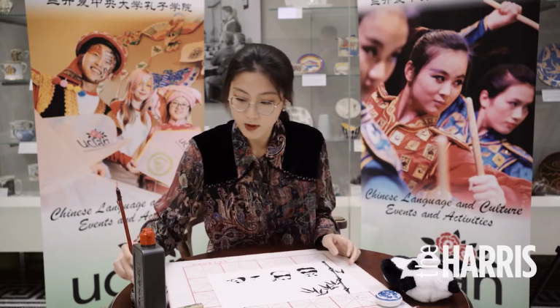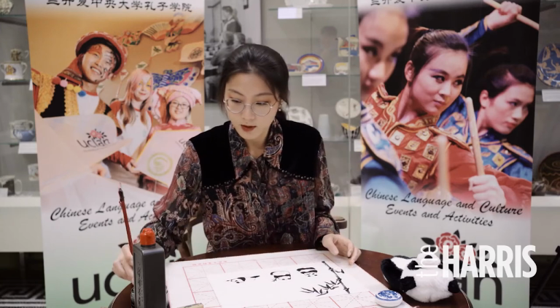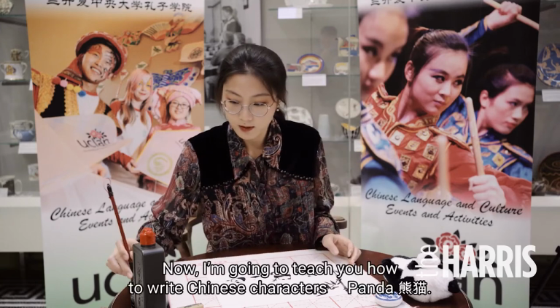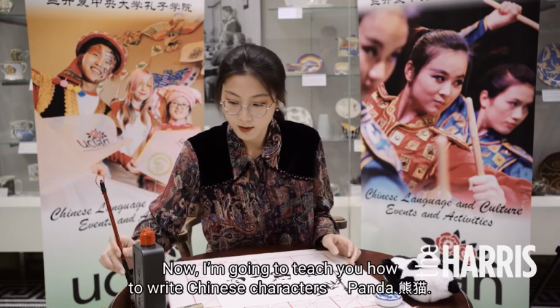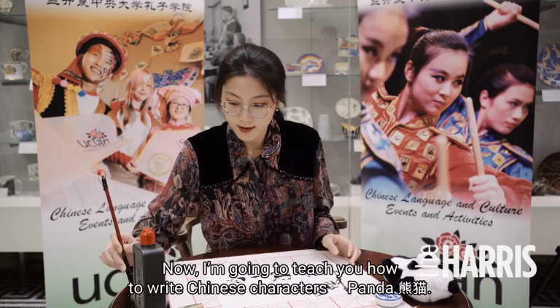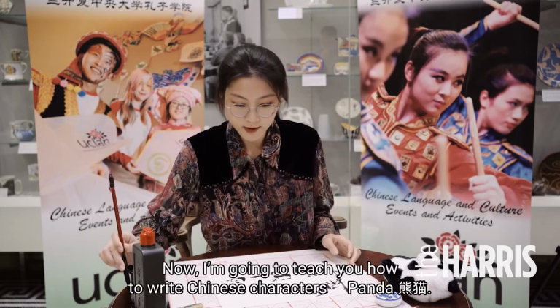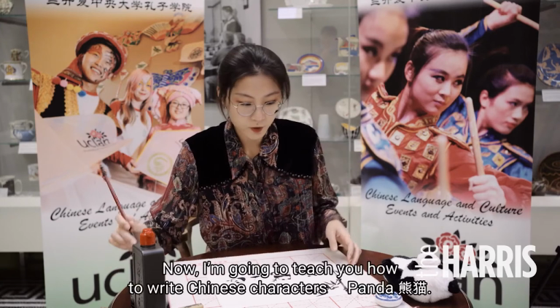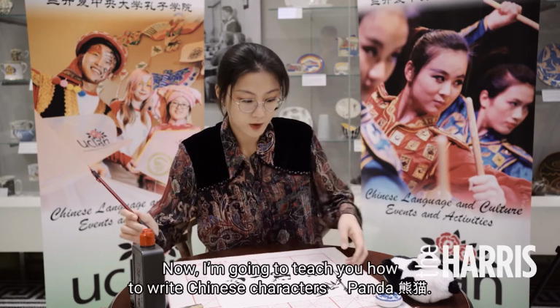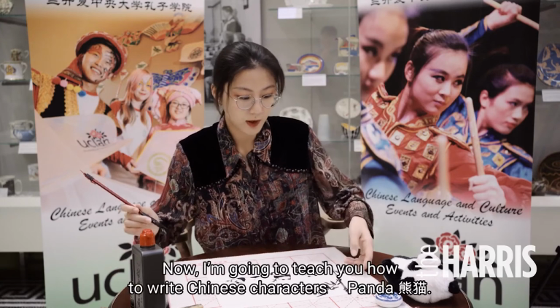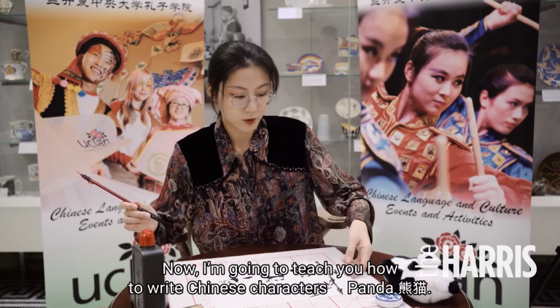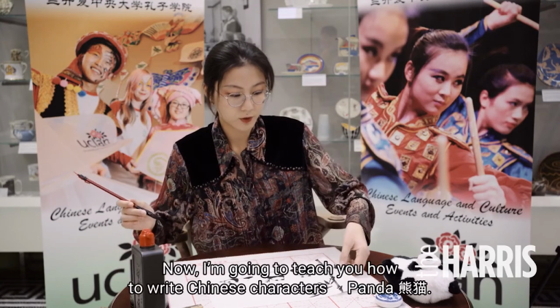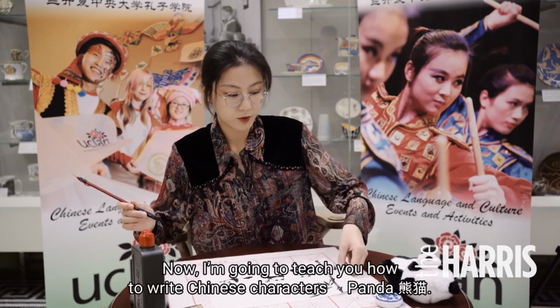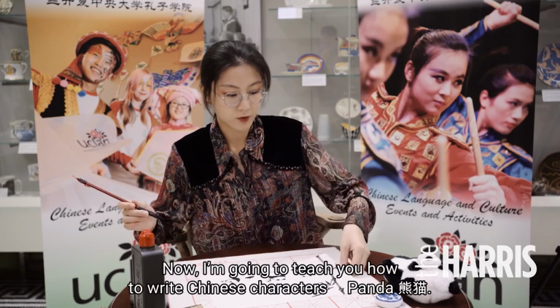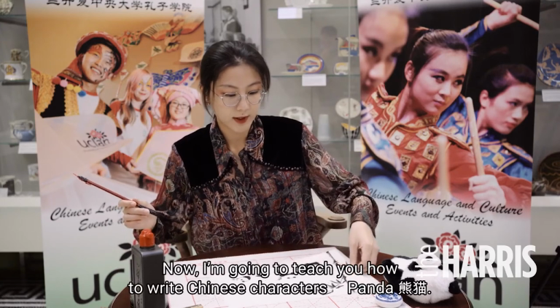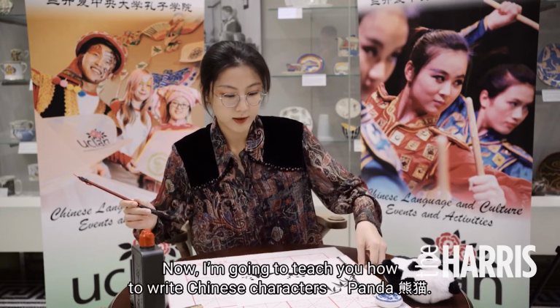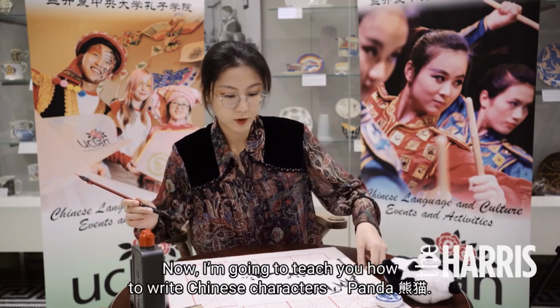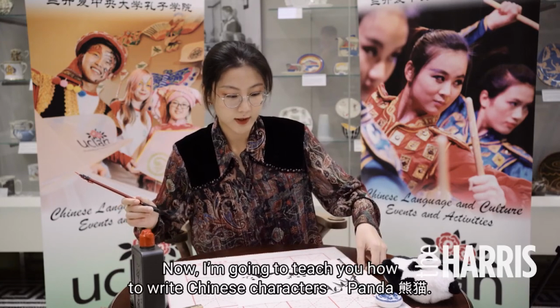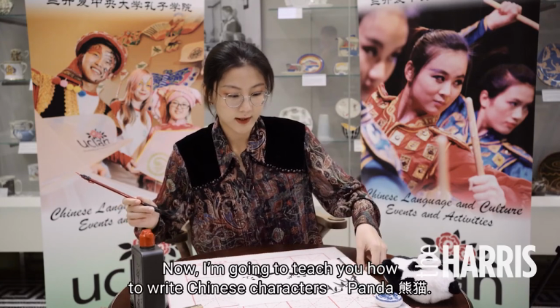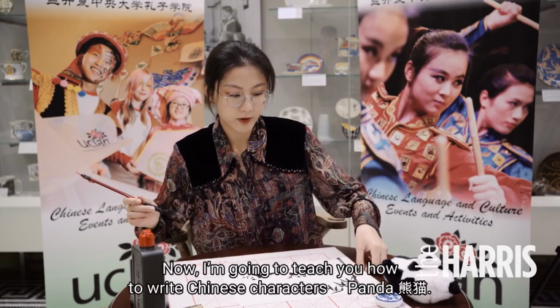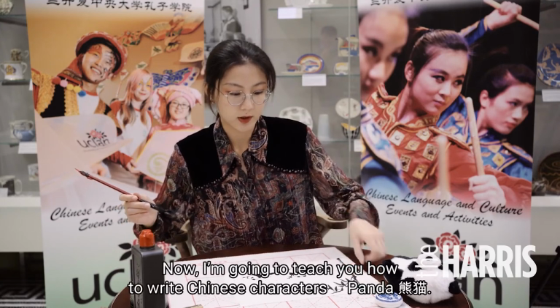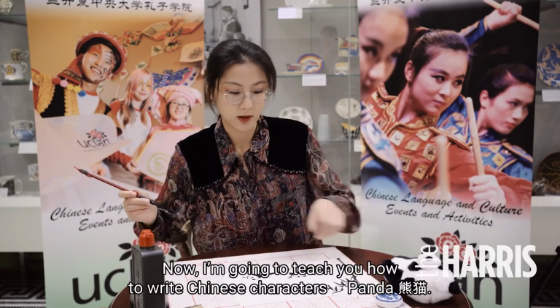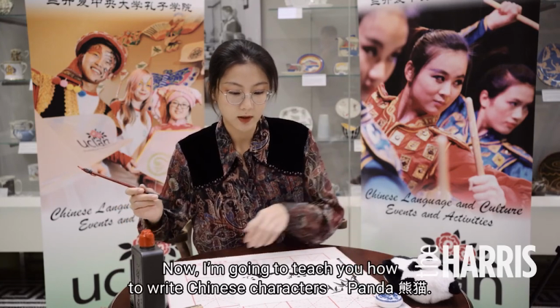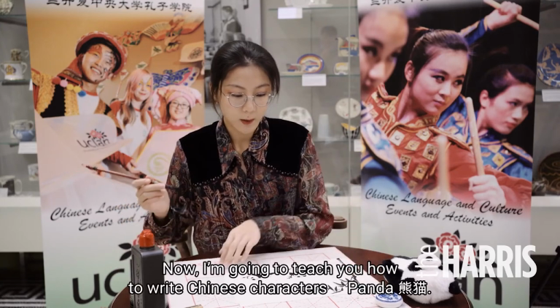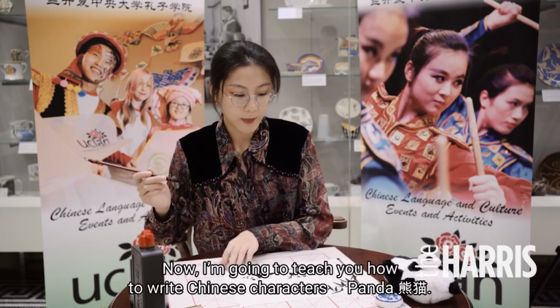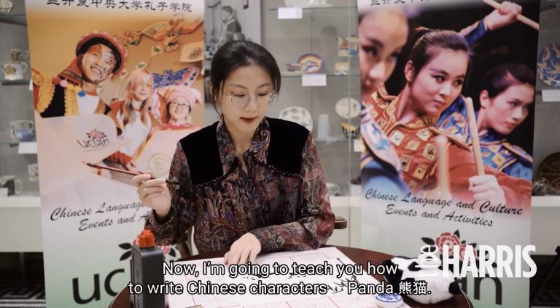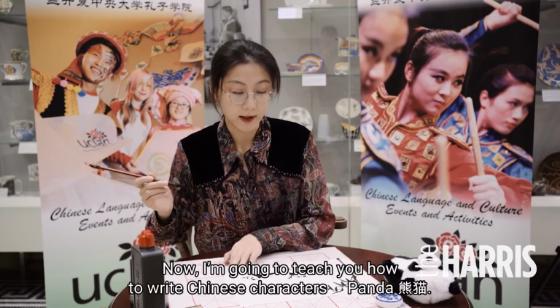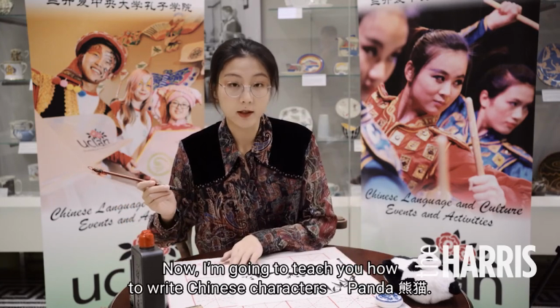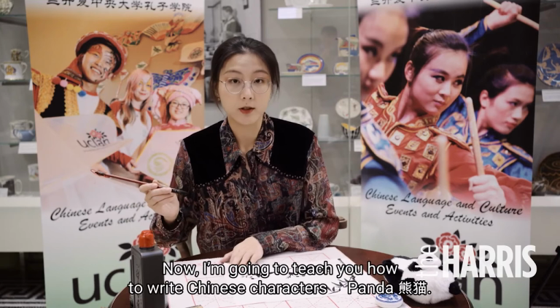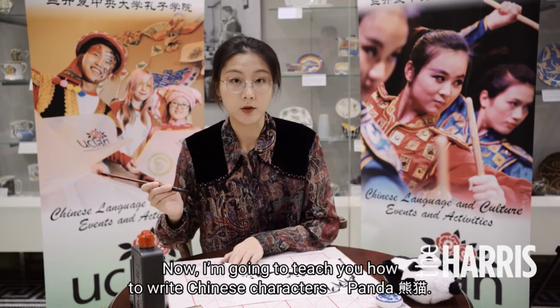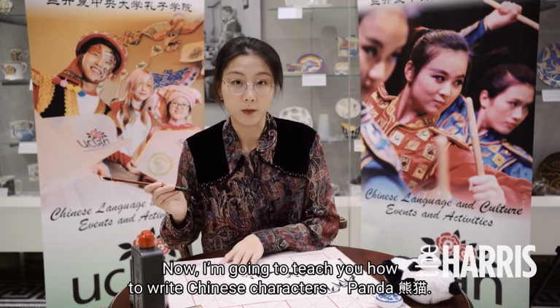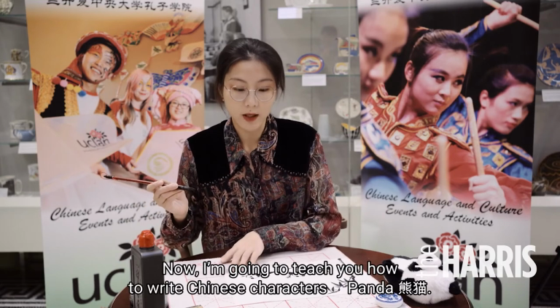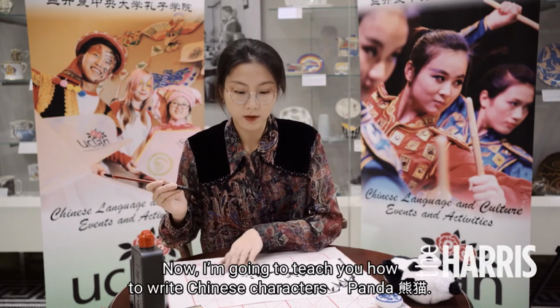Now let me teach you how to write the Chinese character for panda — 熊猫.